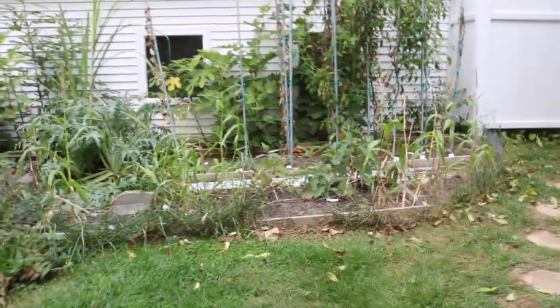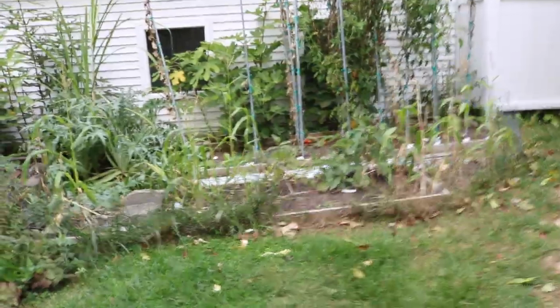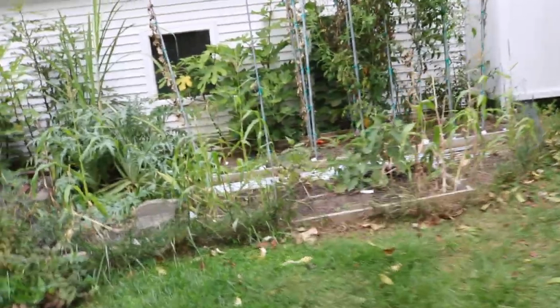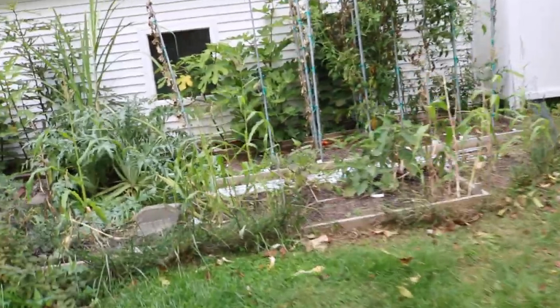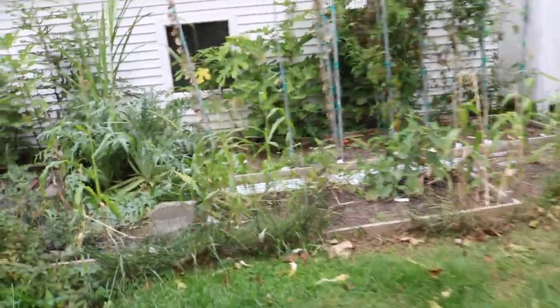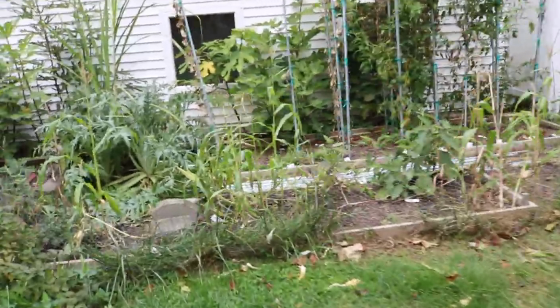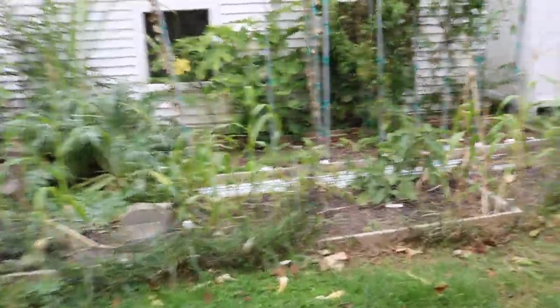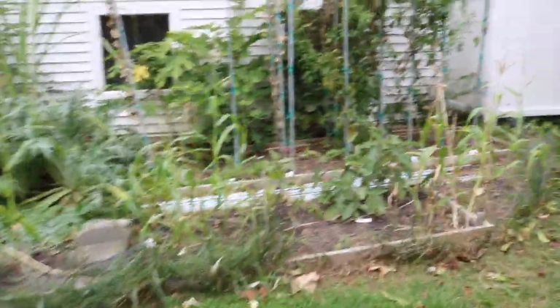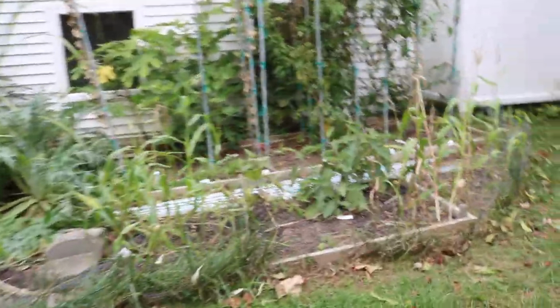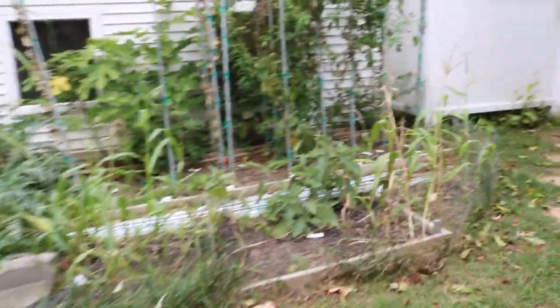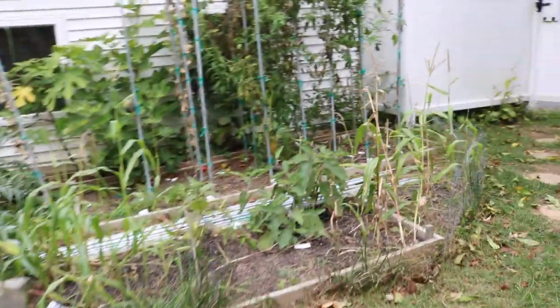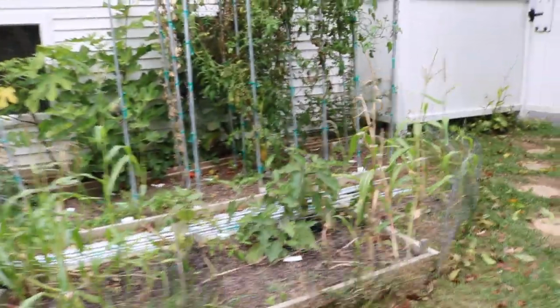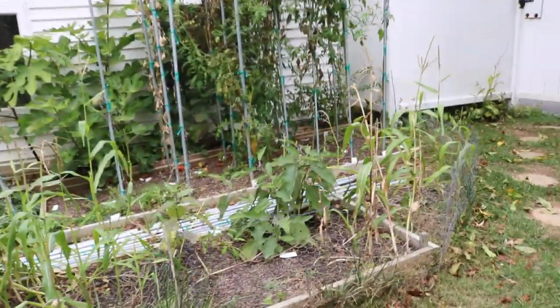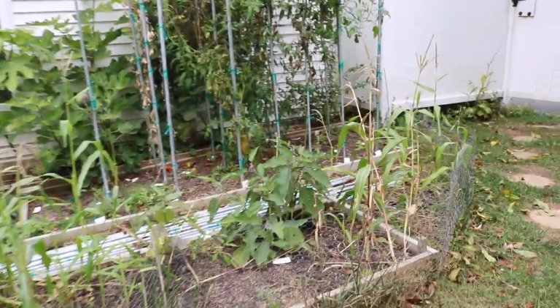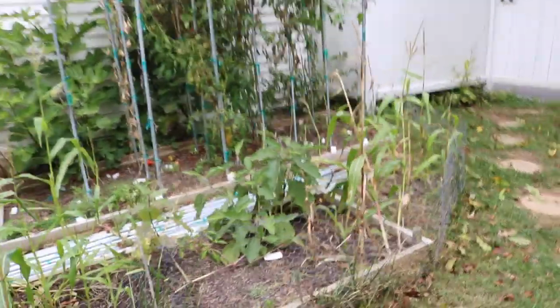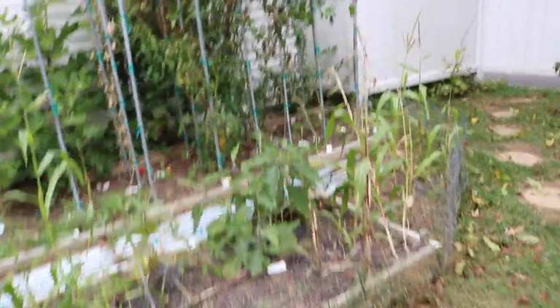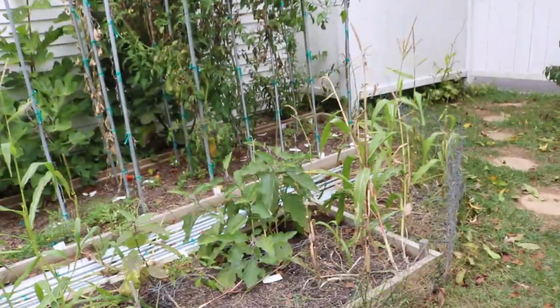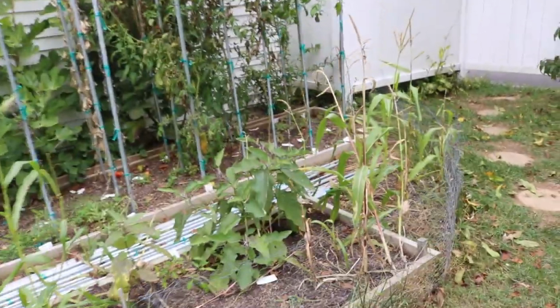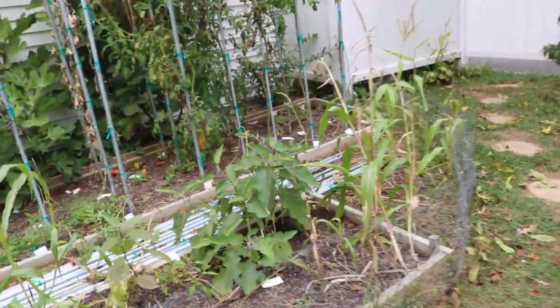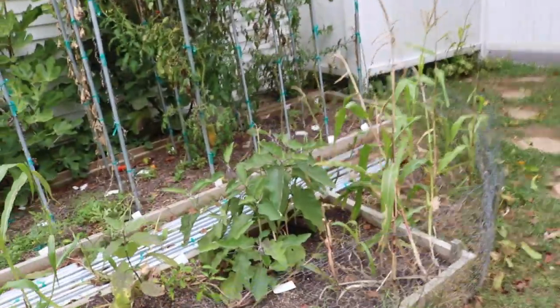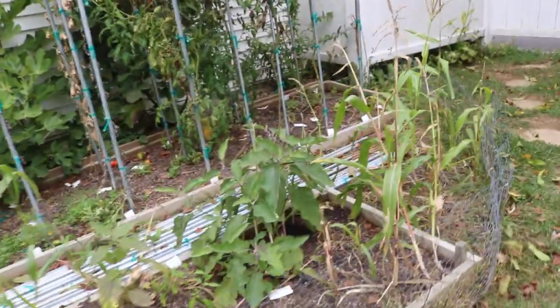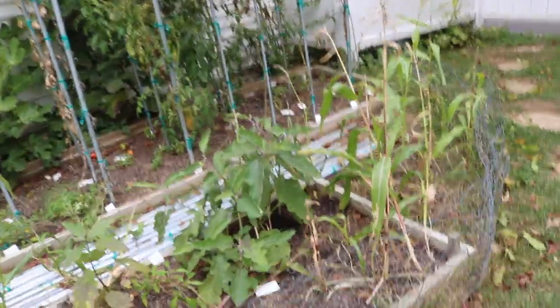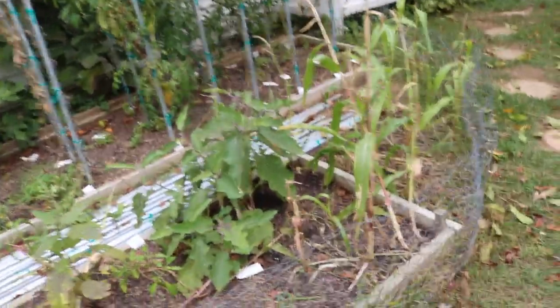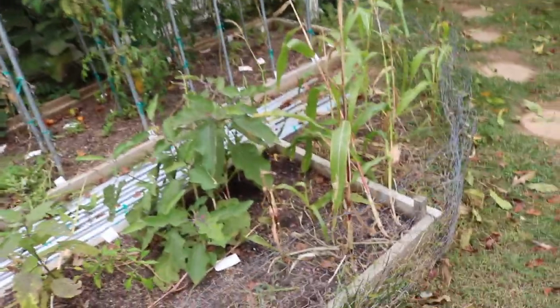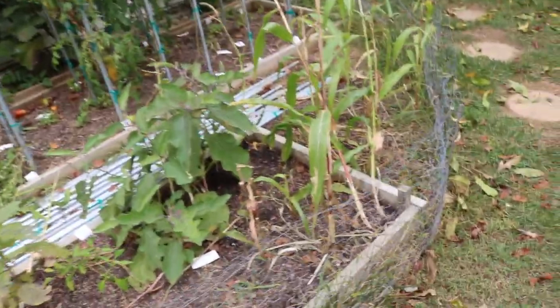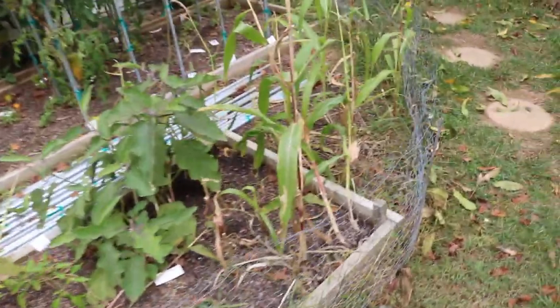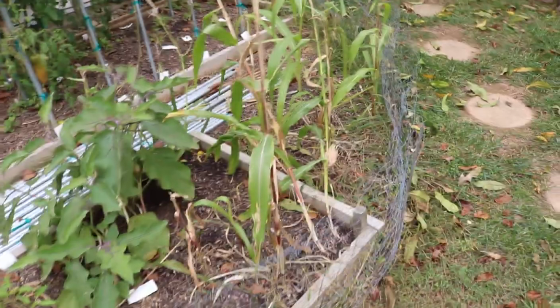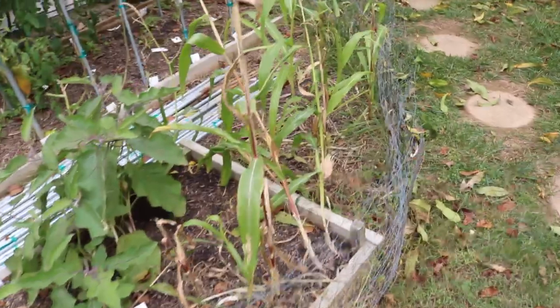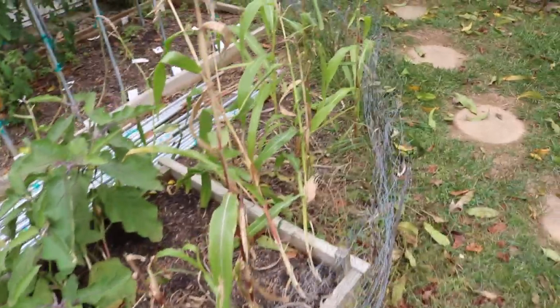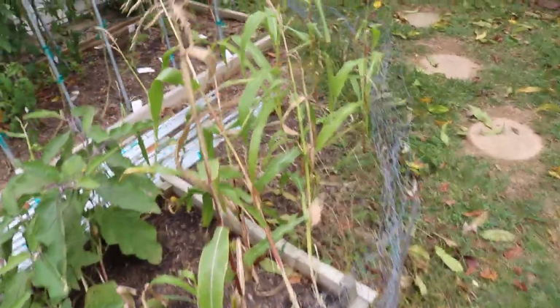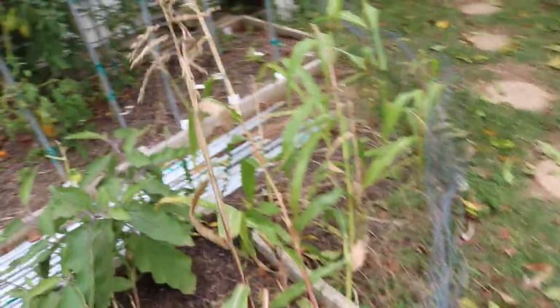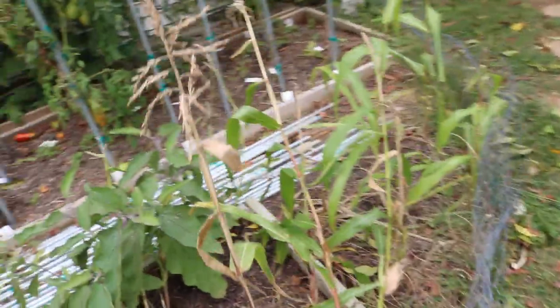Hey everyone, it's Ross. I'm going to give you guys a quick update on the fall garden and what the summer garden is kind of looking like.